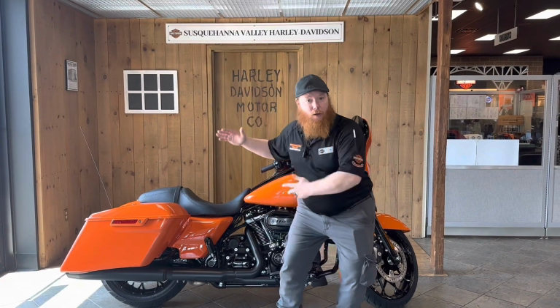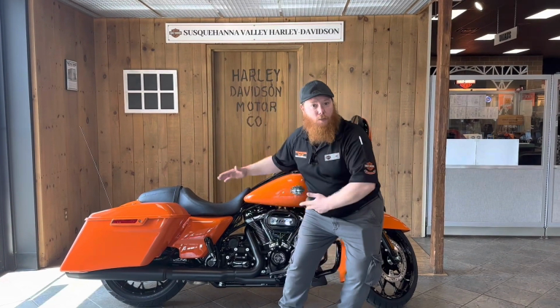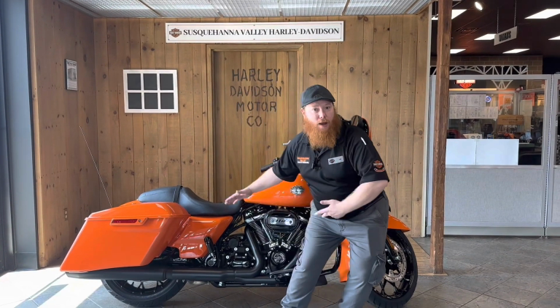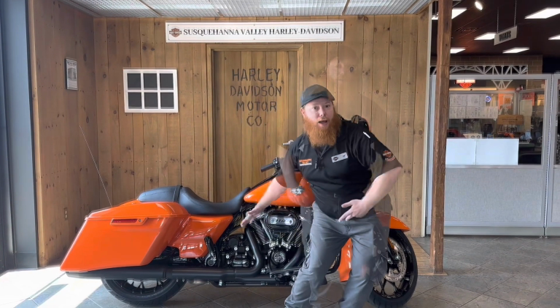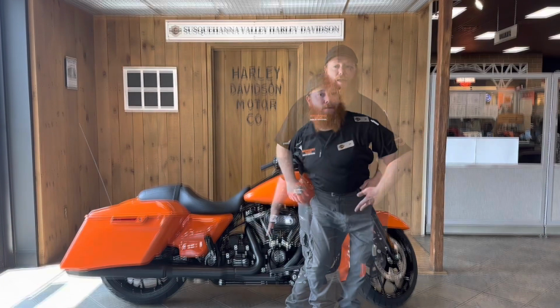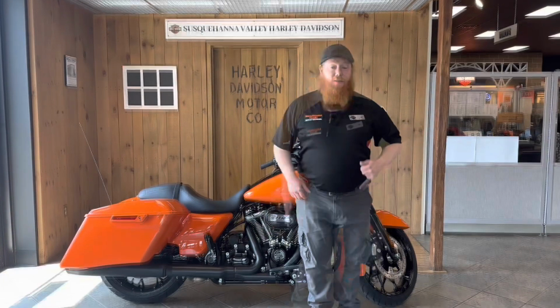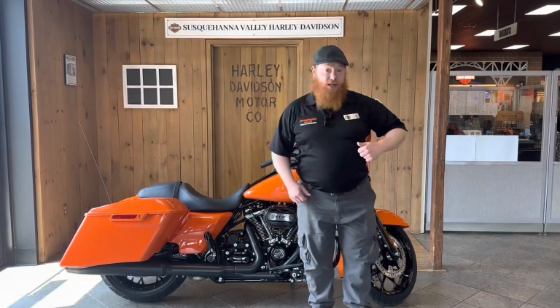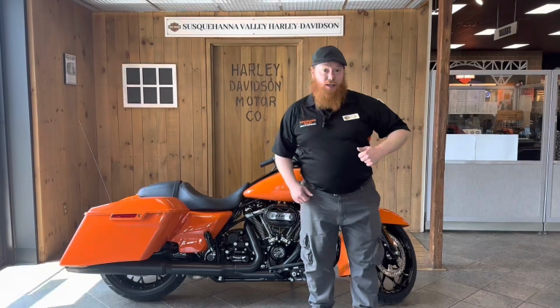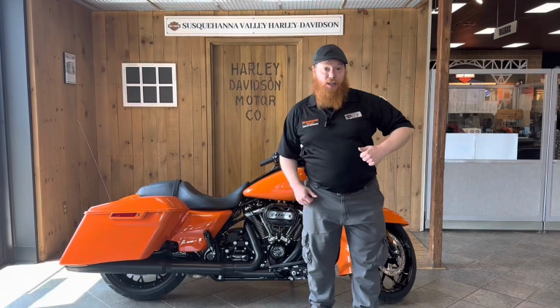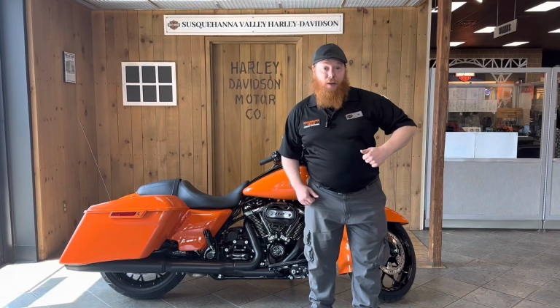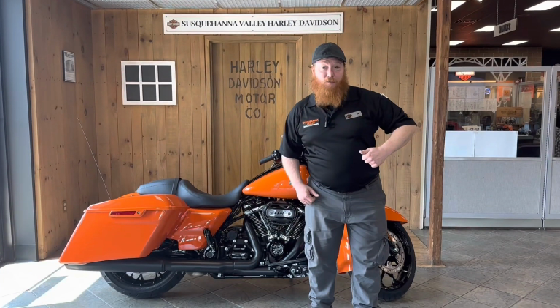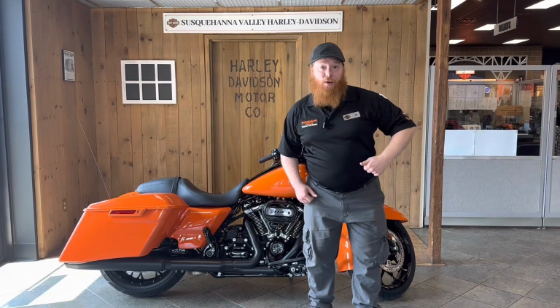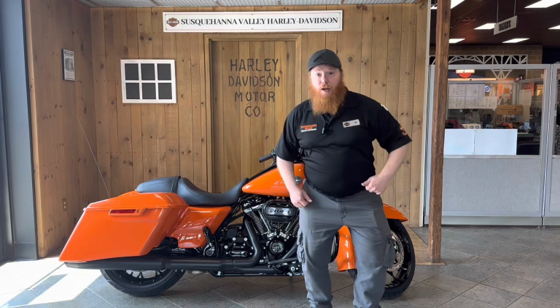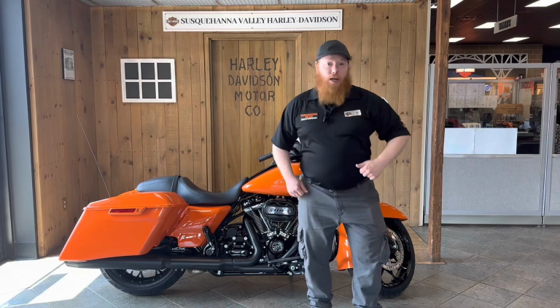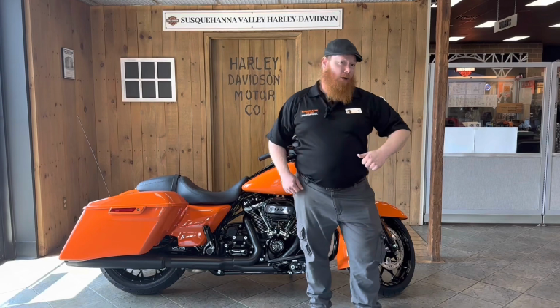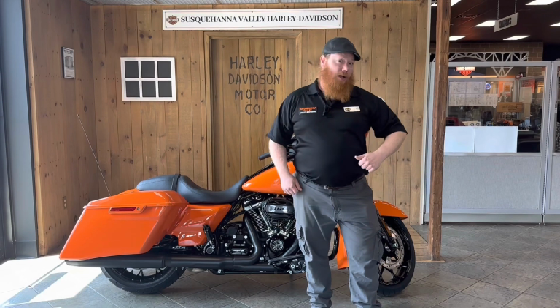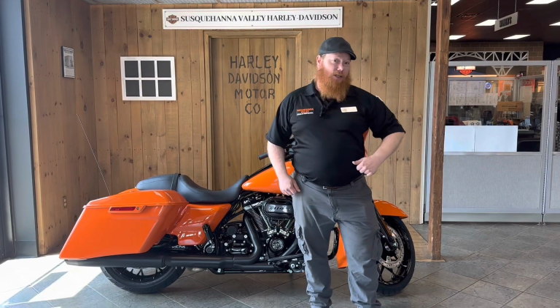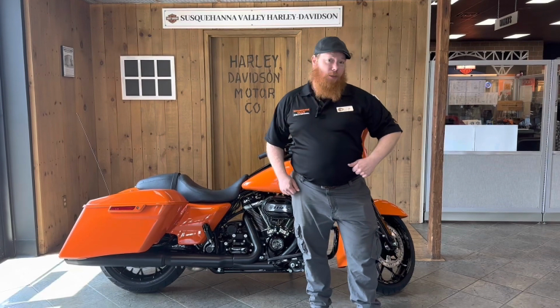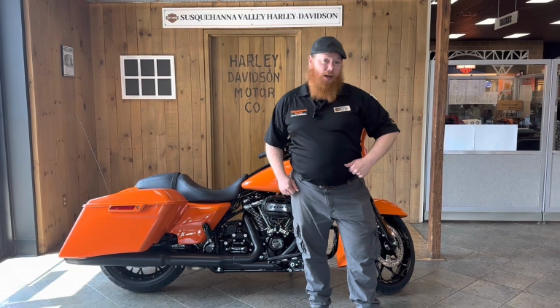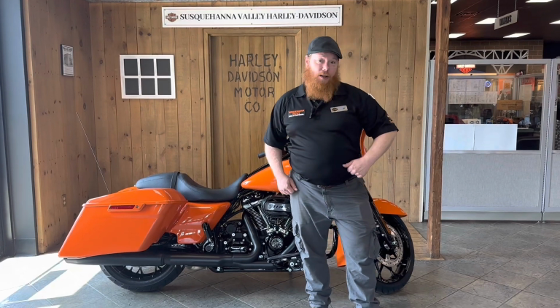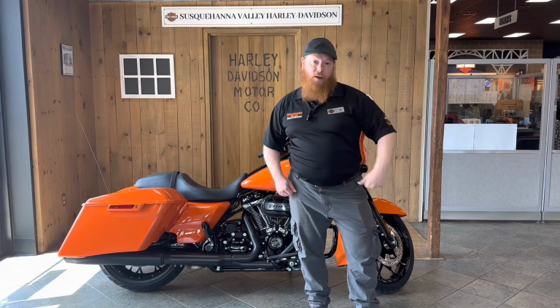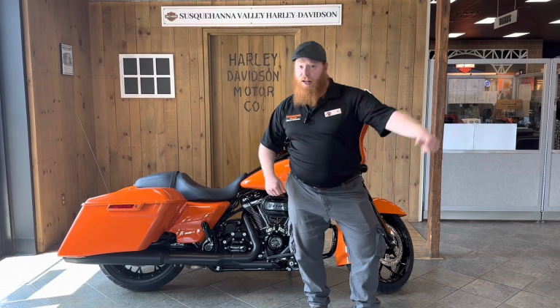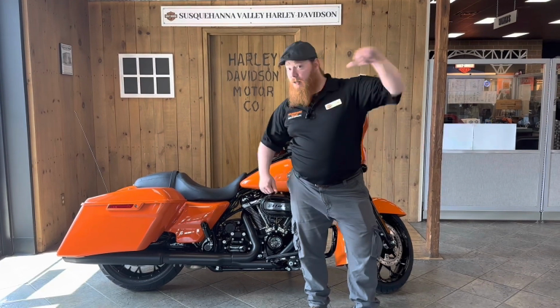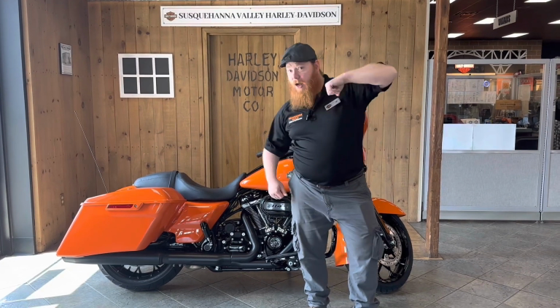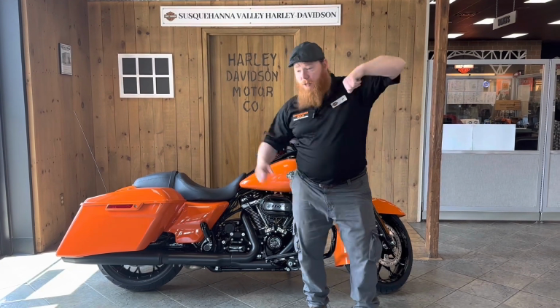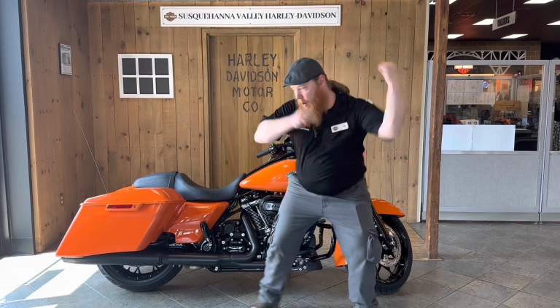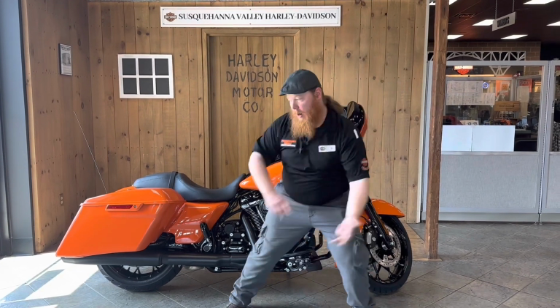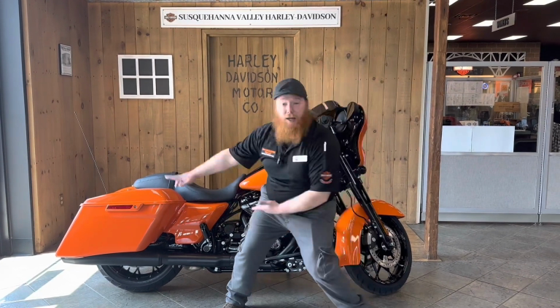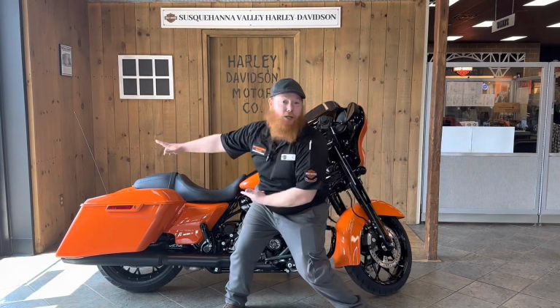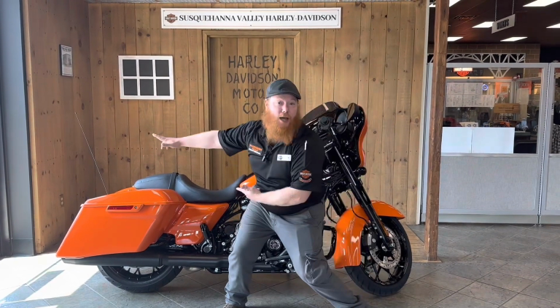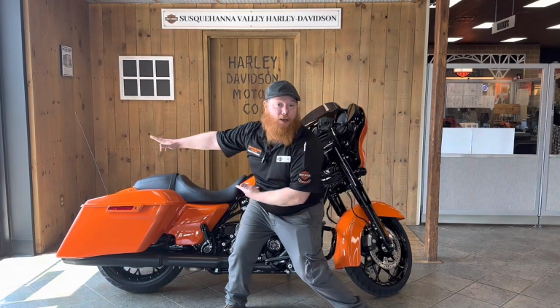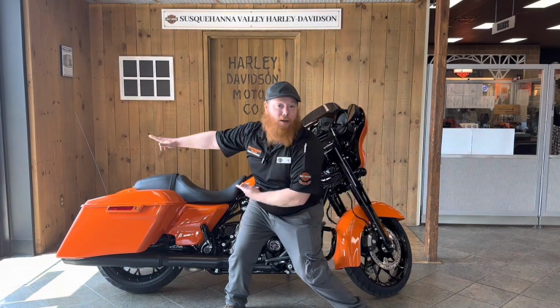And the anniversary edition in Heirloom Red. If this sounds like the bike for you, come on down to Susquehanna Valley Harley-Davidson. I'm Jim — I'll get you out there.